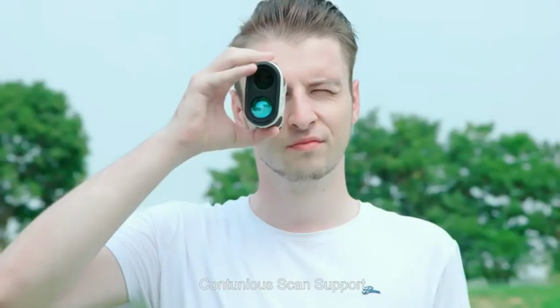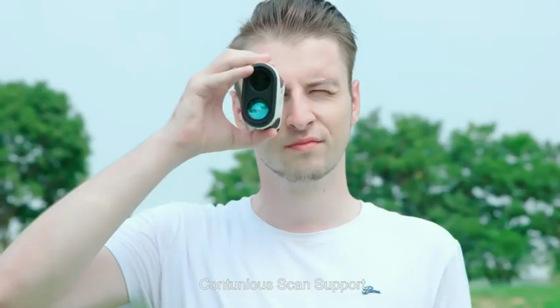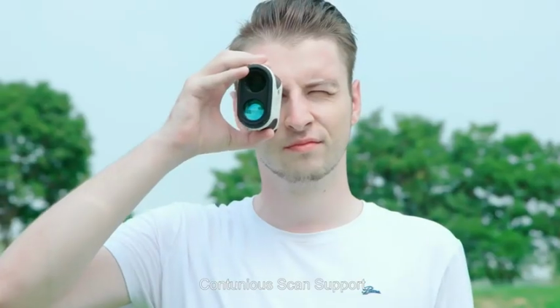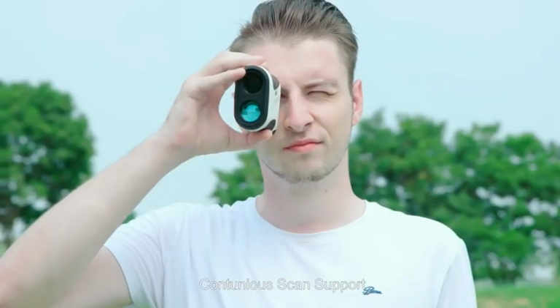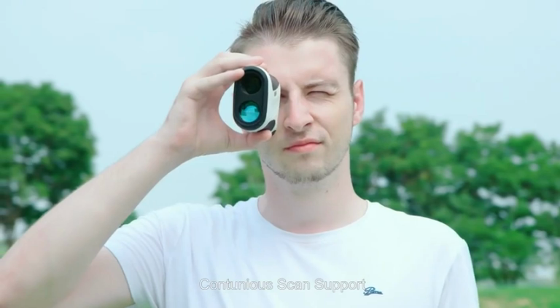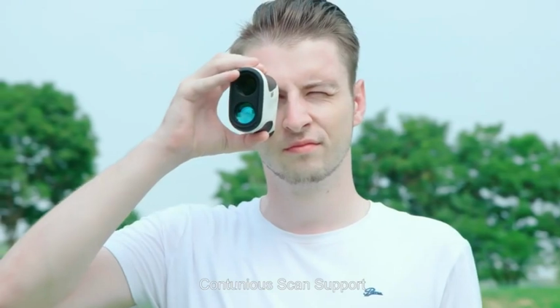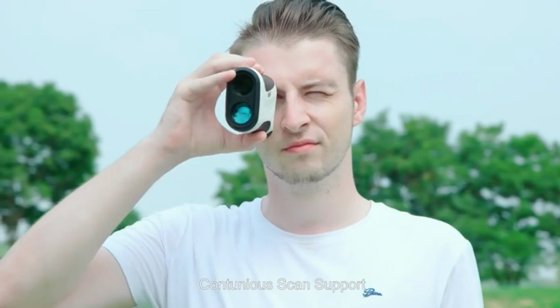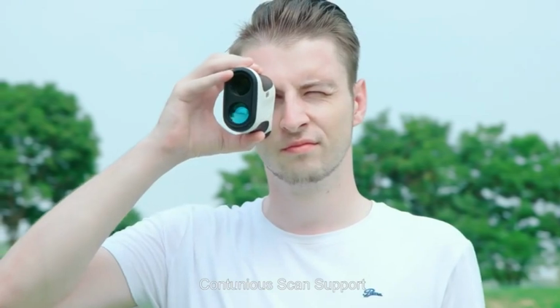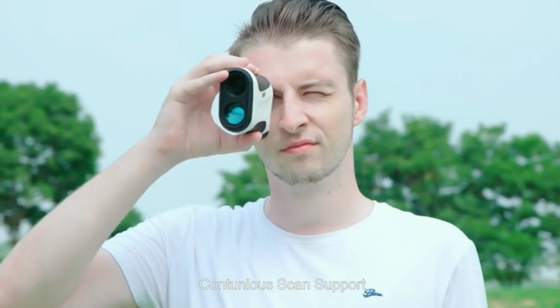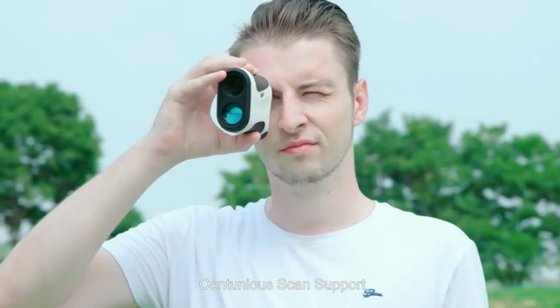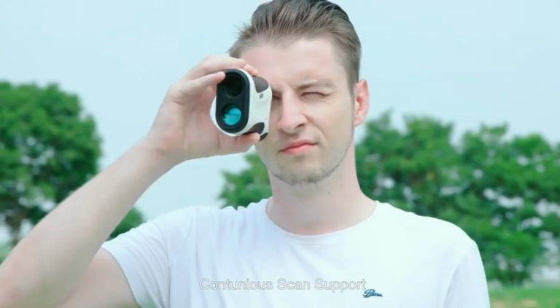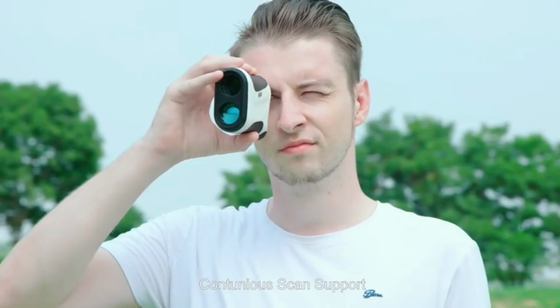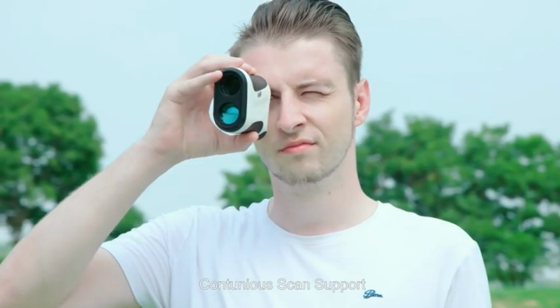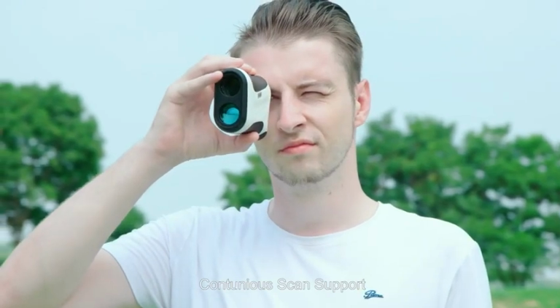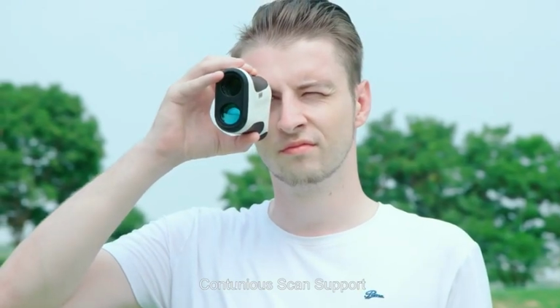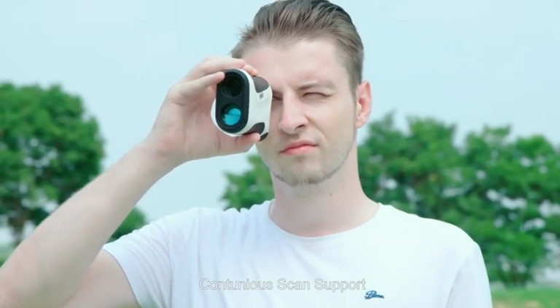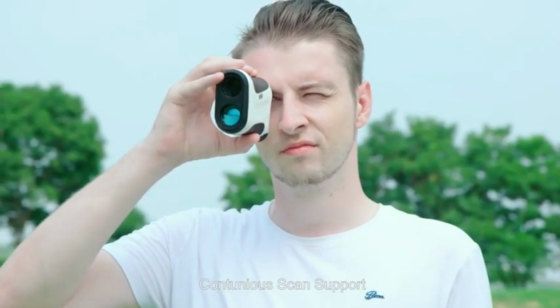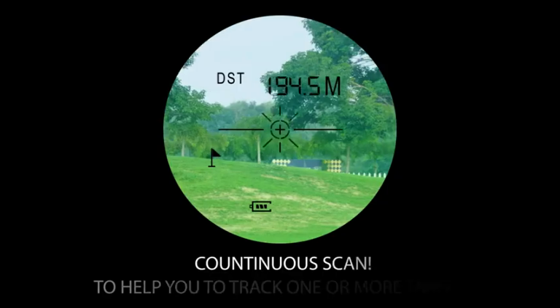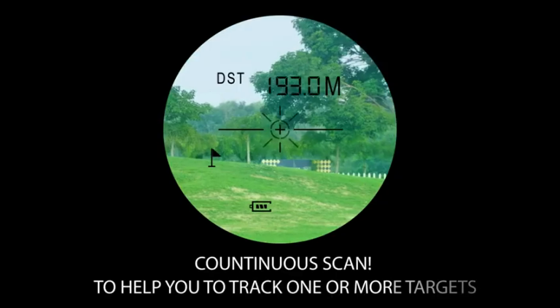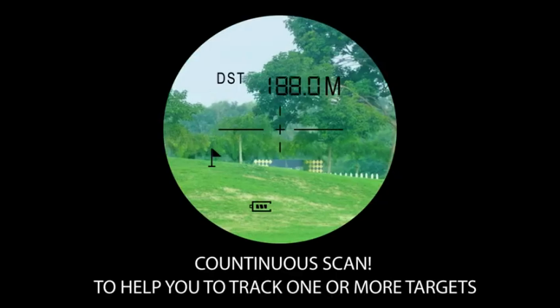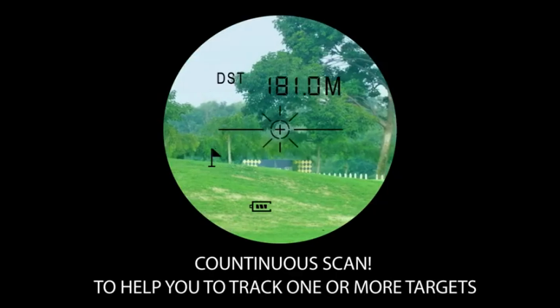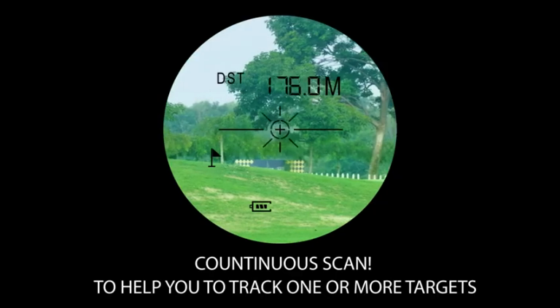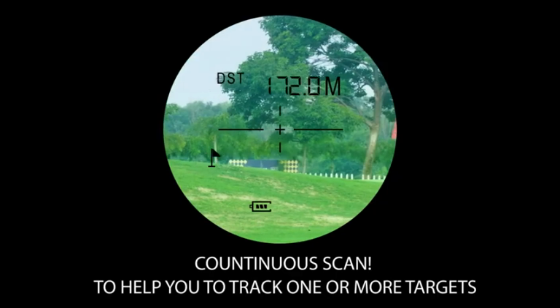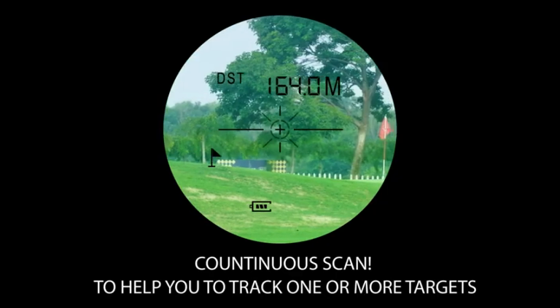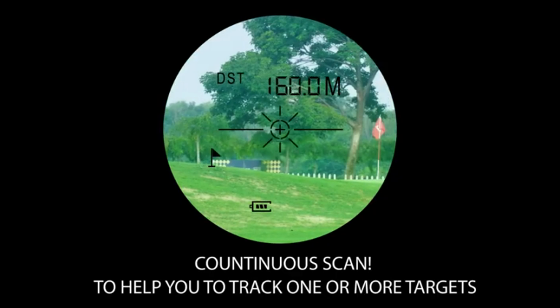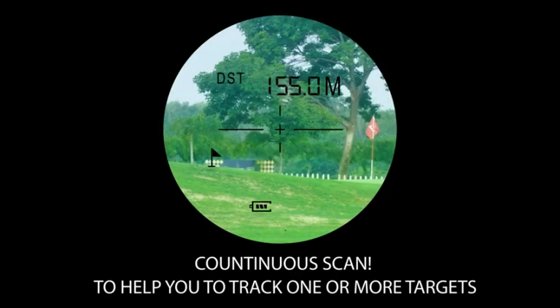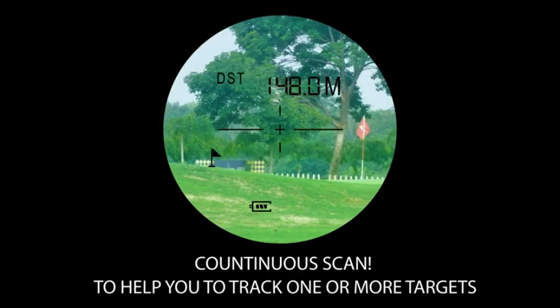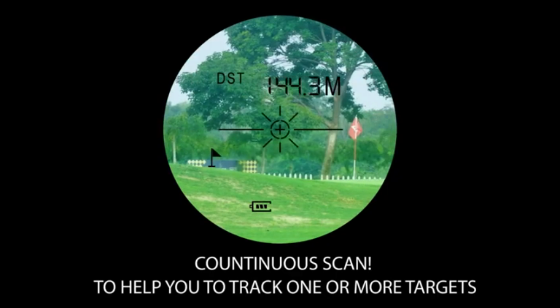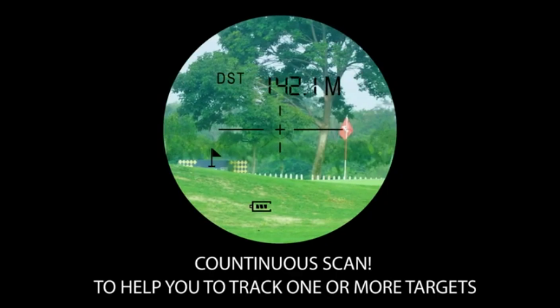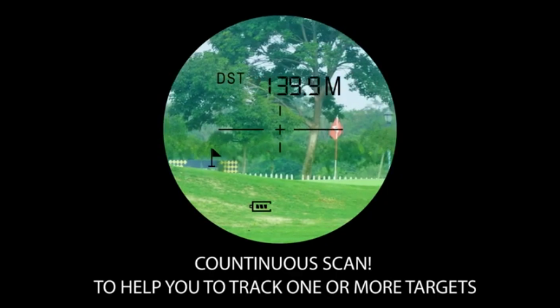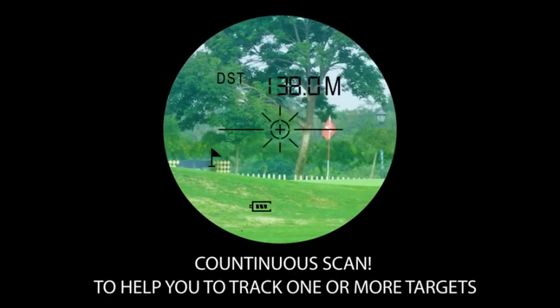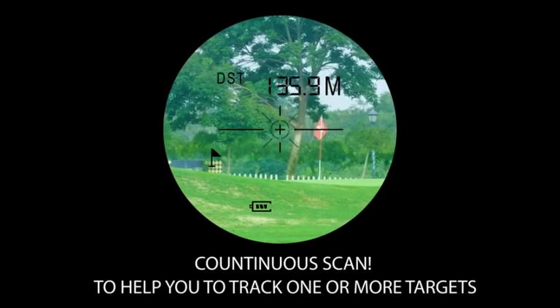Continuous scan support. It helps you to scan one or more targets.